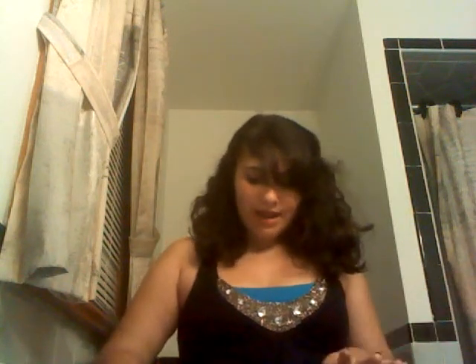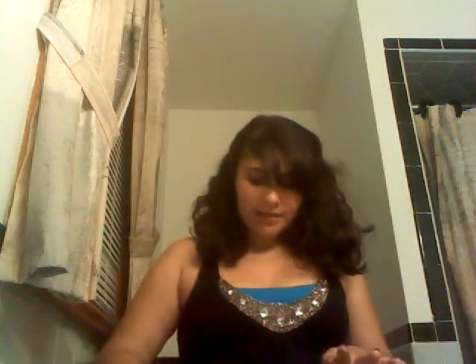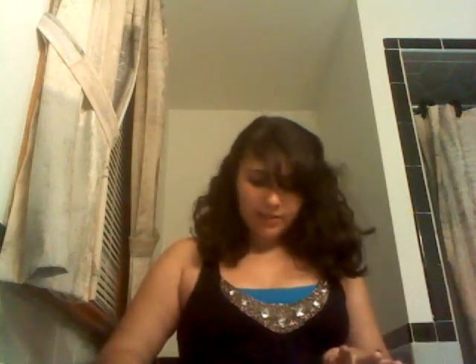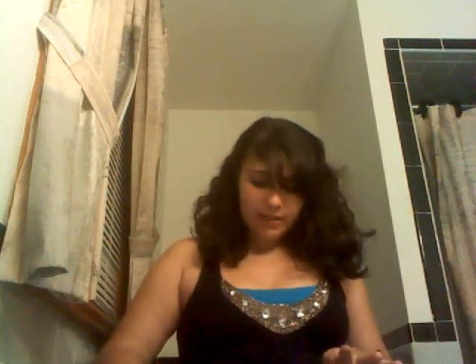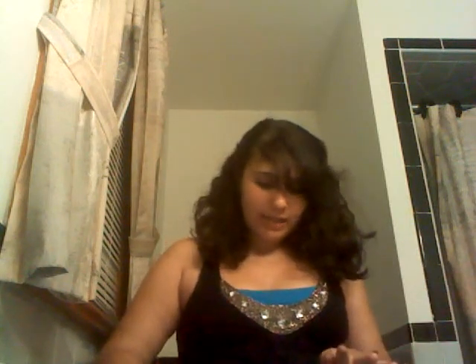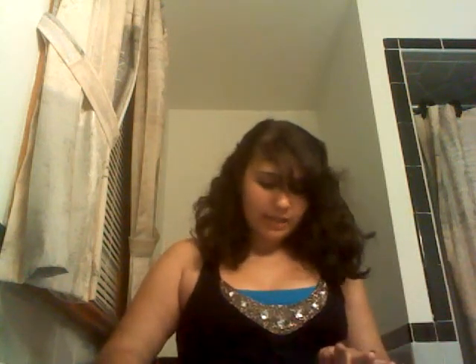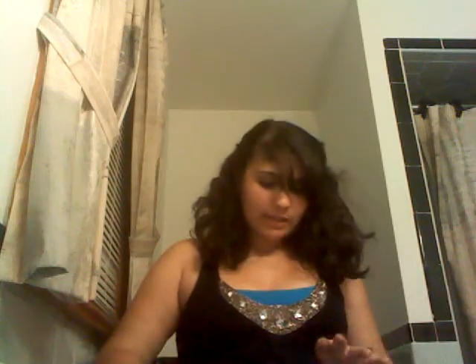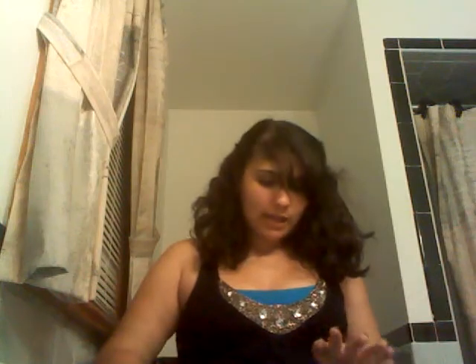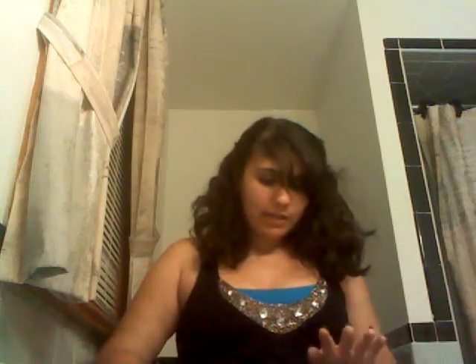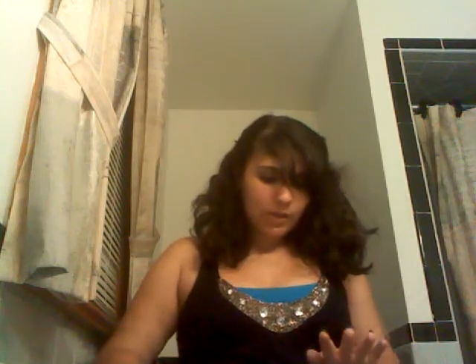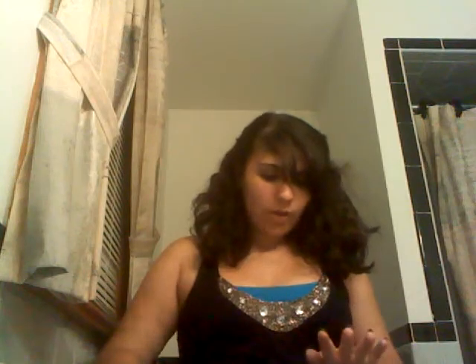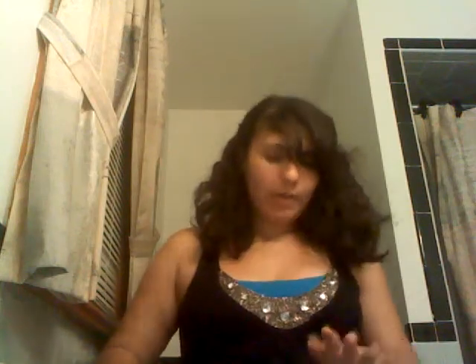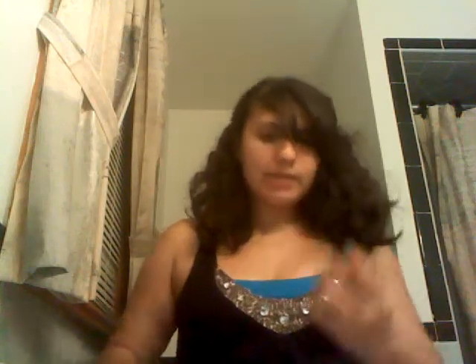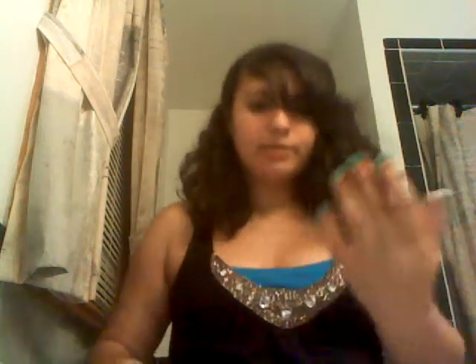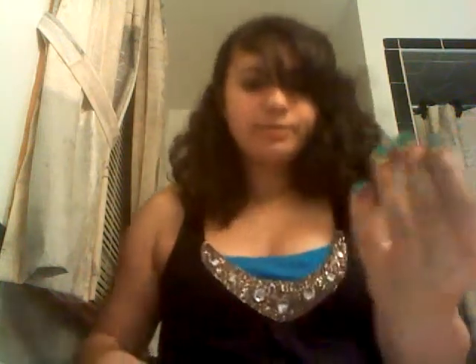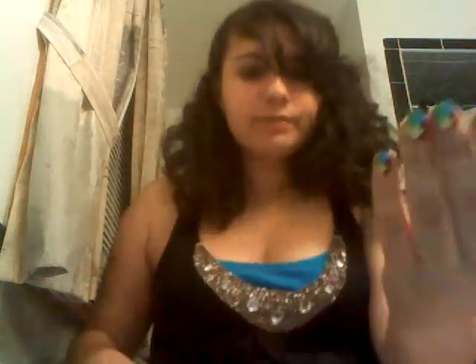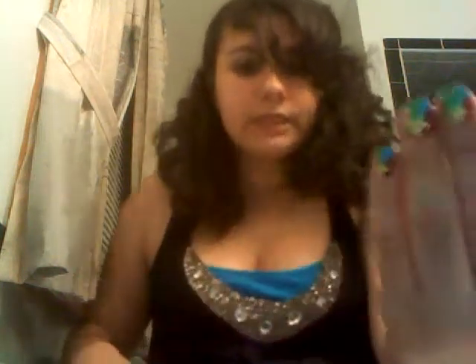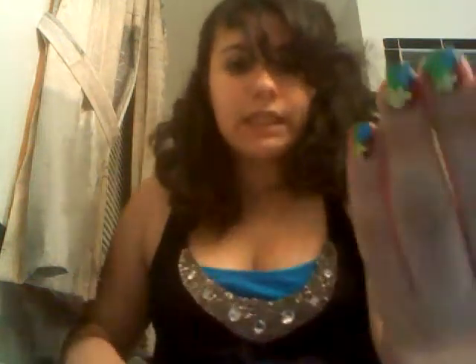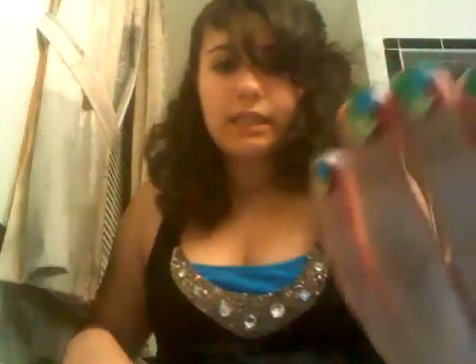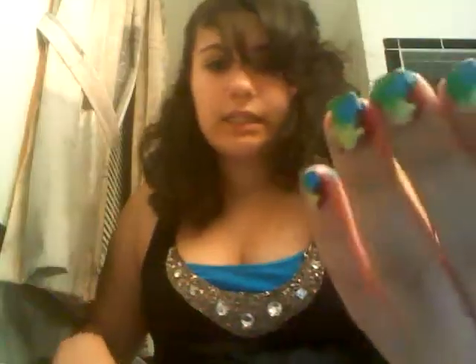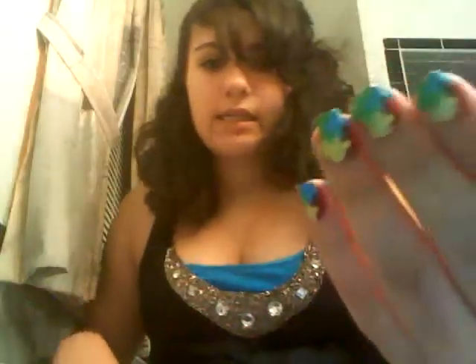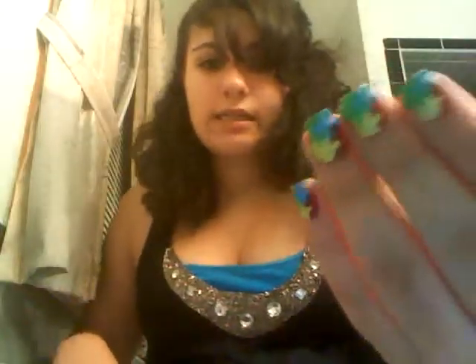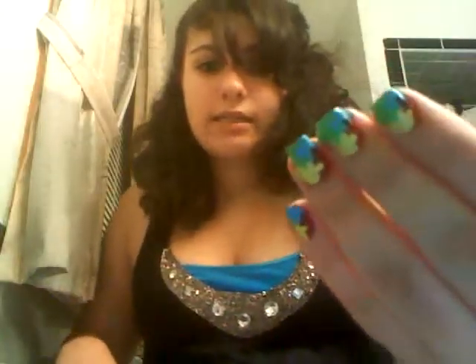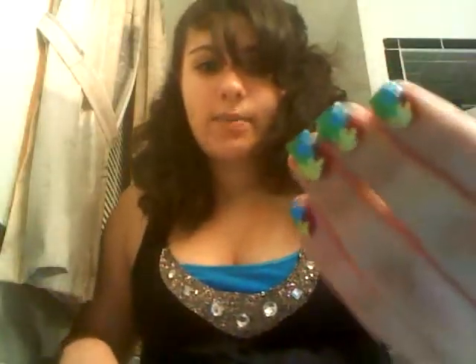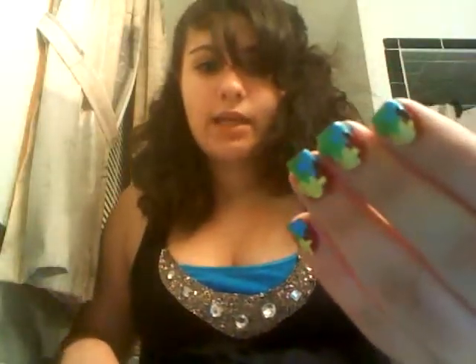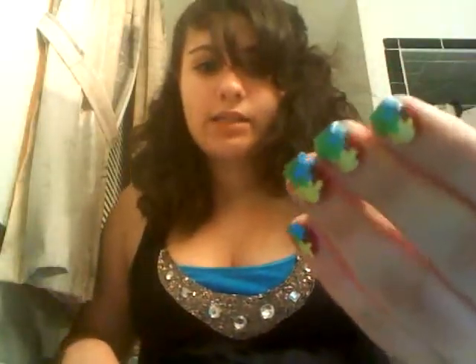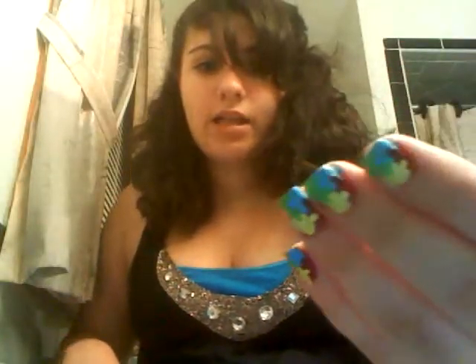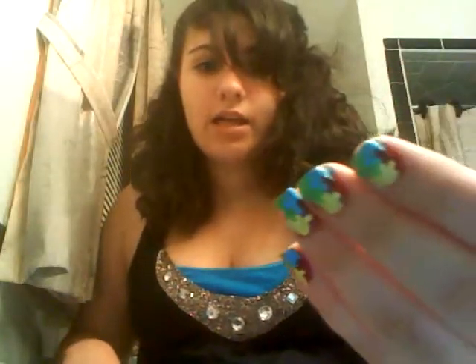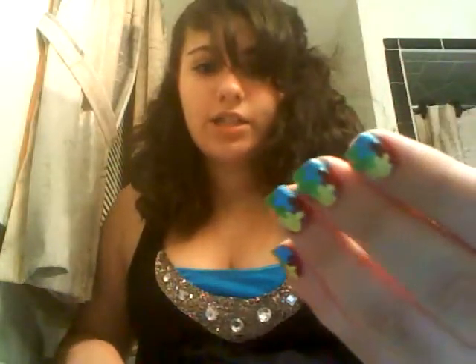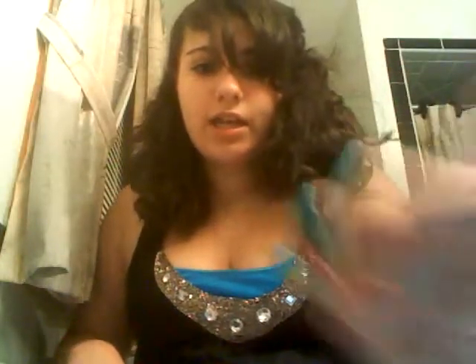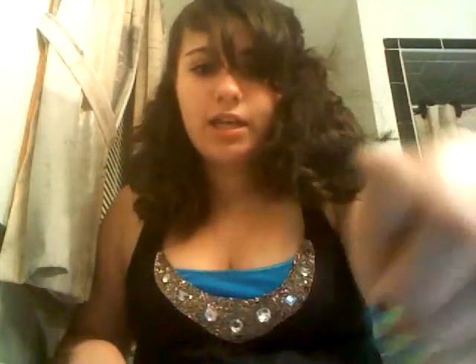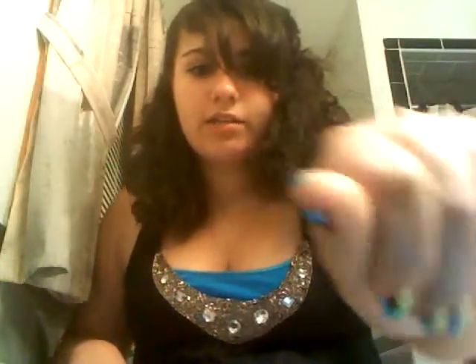Alright, so today's nail design is called Puzzle — because it's a puzzle on your nails.